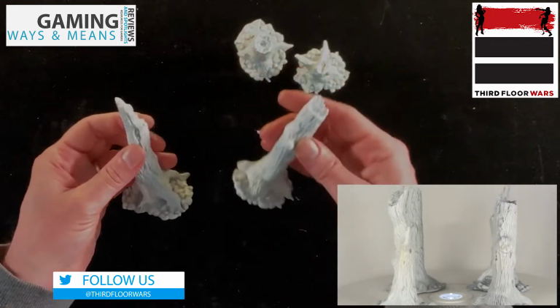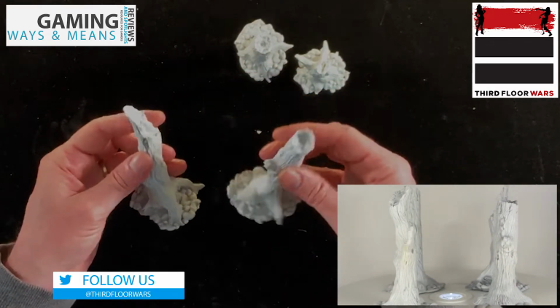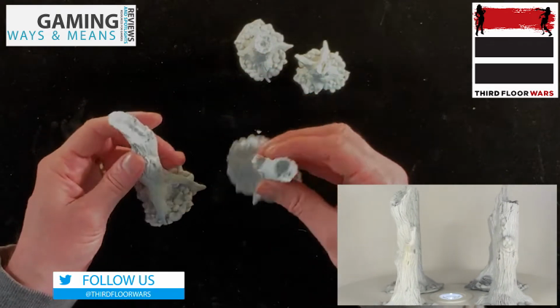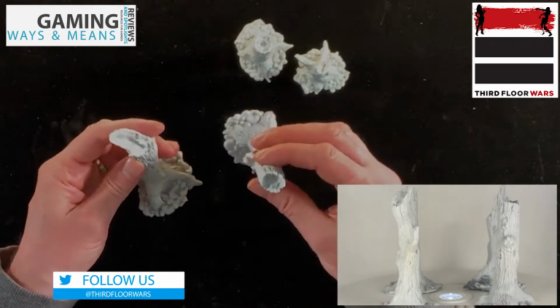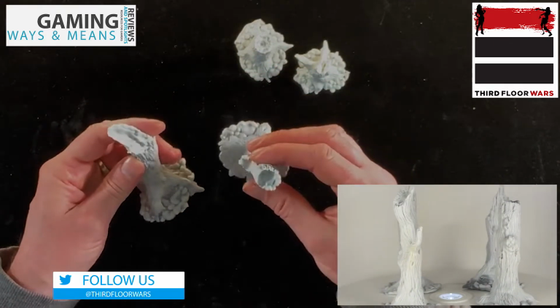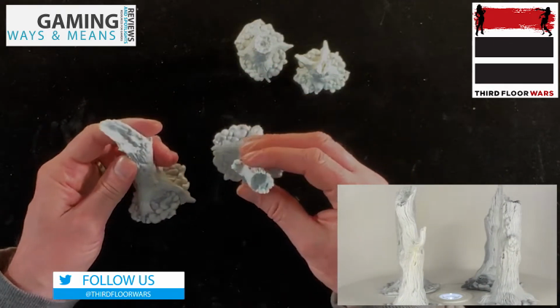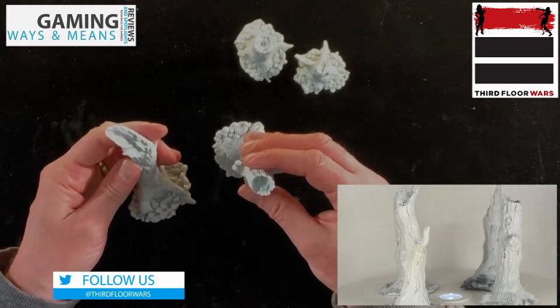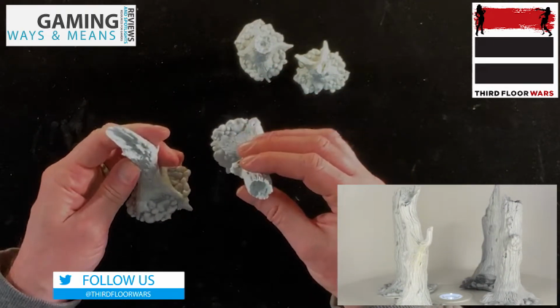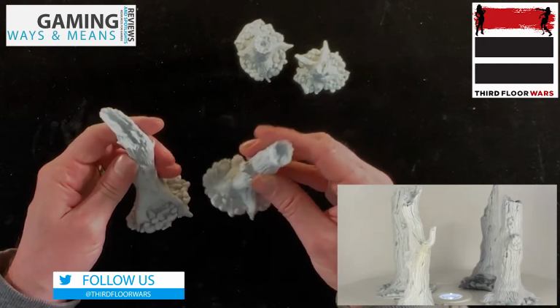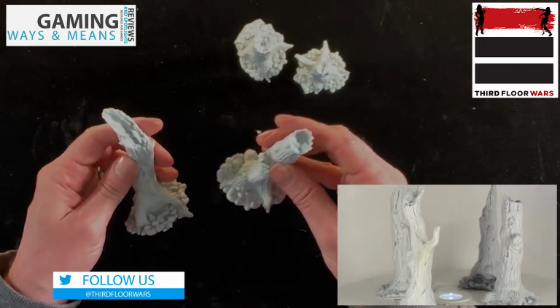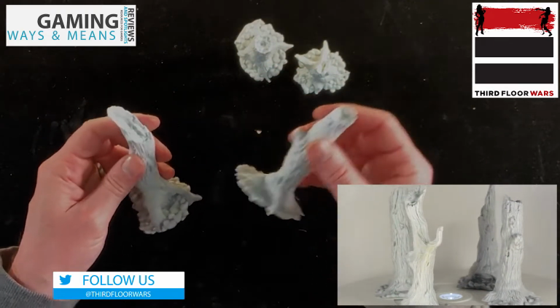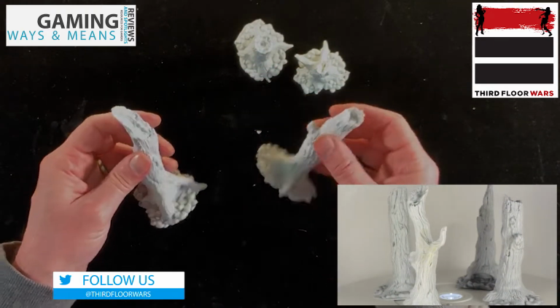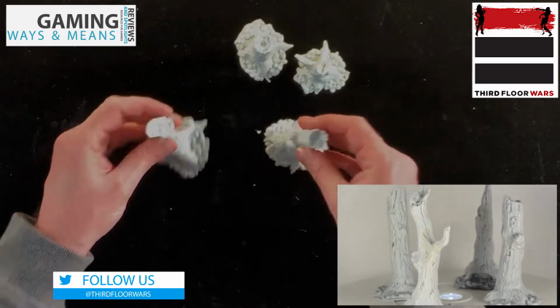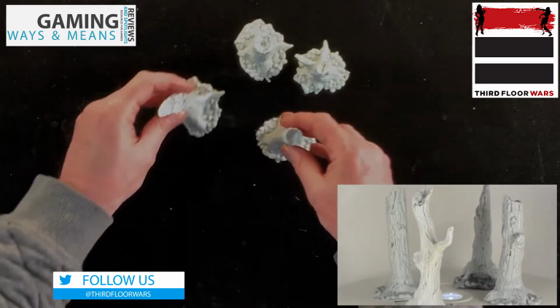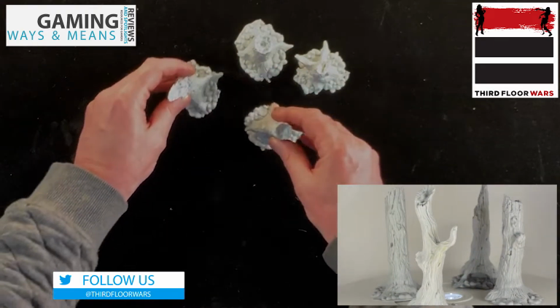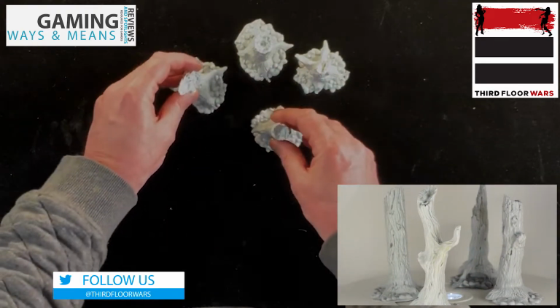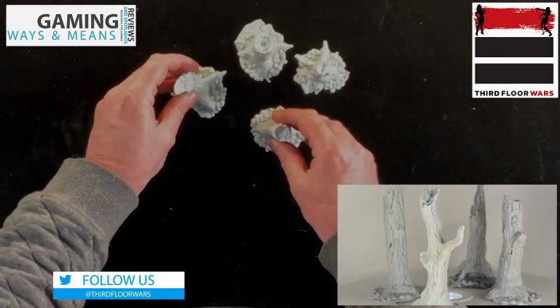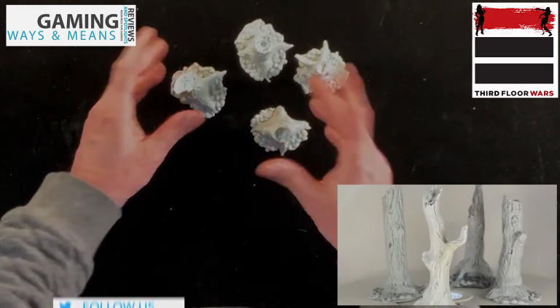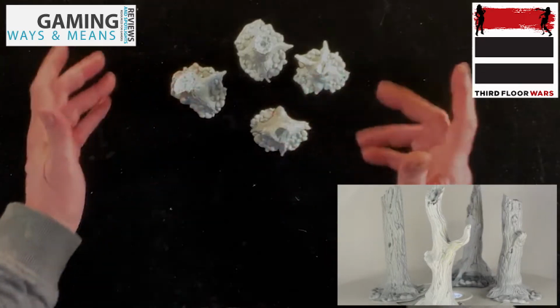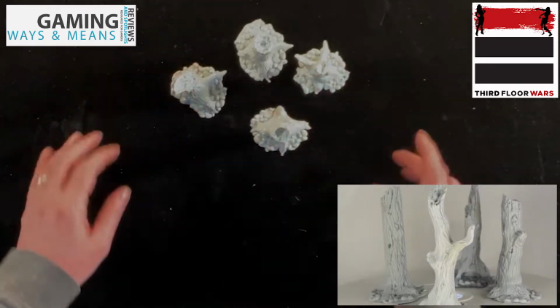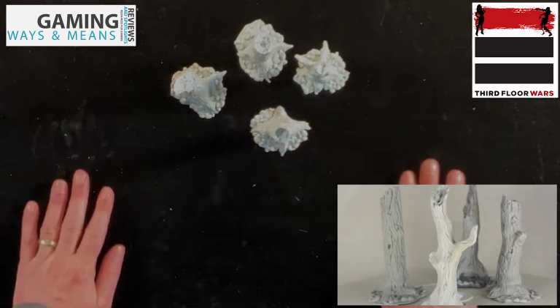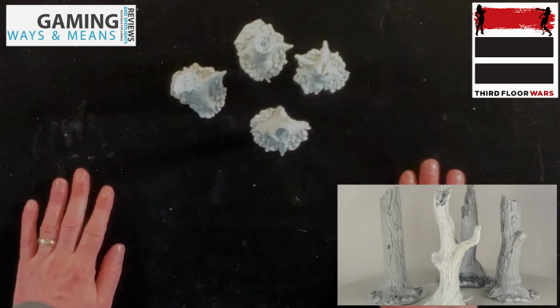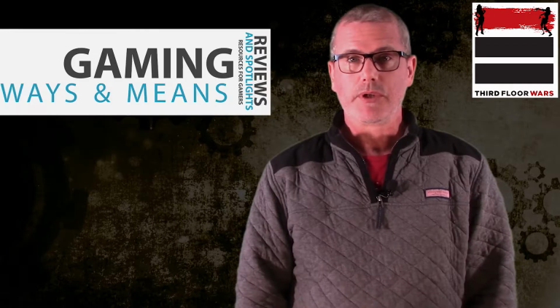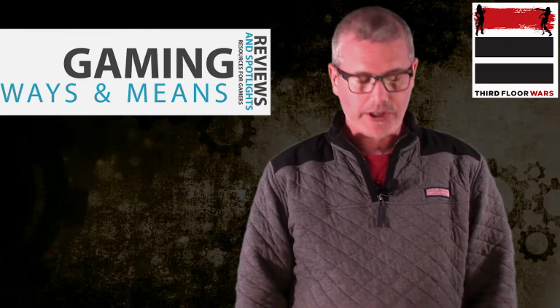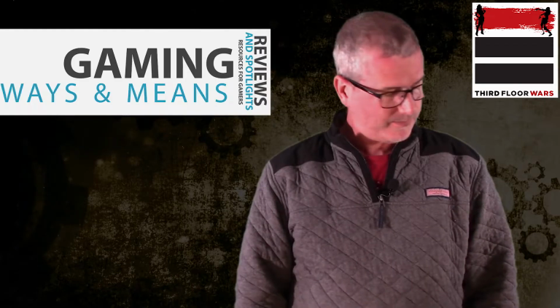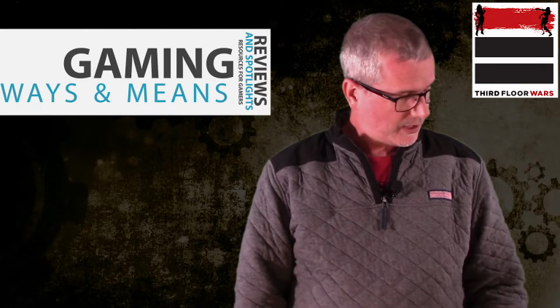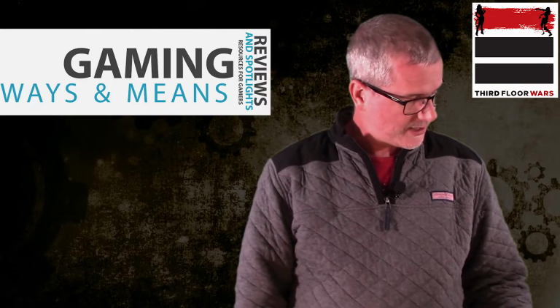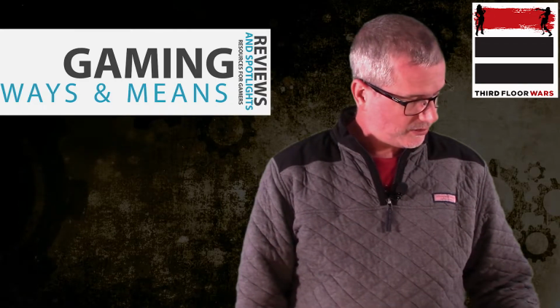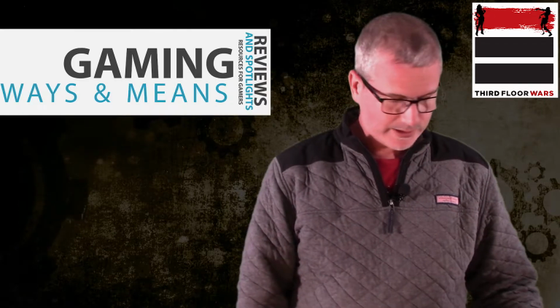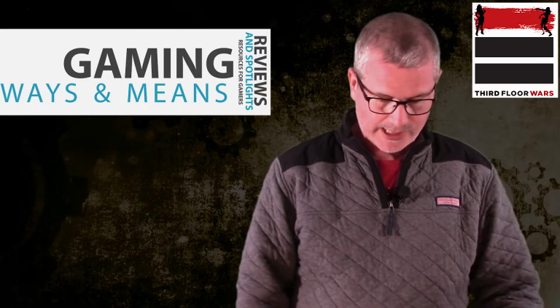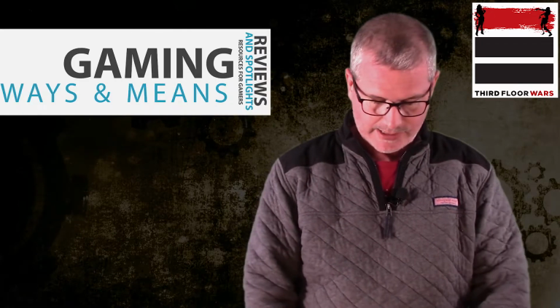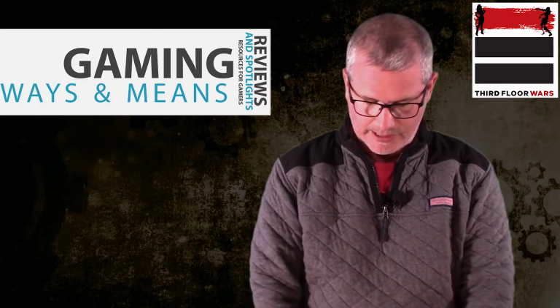For this quality resin, this quality cast, and this size of terrain, that's pretty good. Alright, let's take a look at the second set.